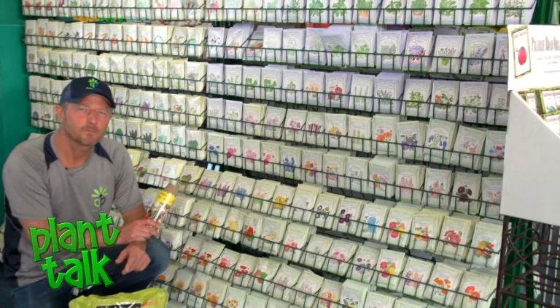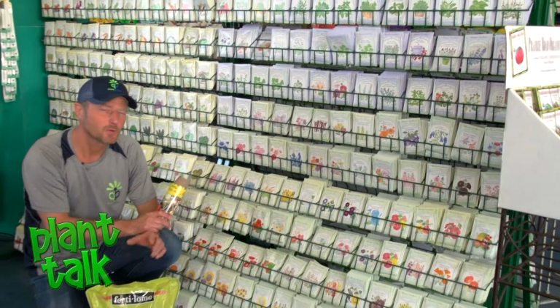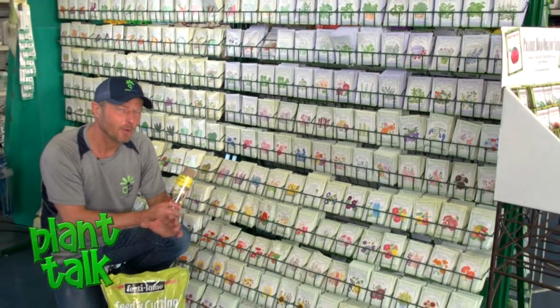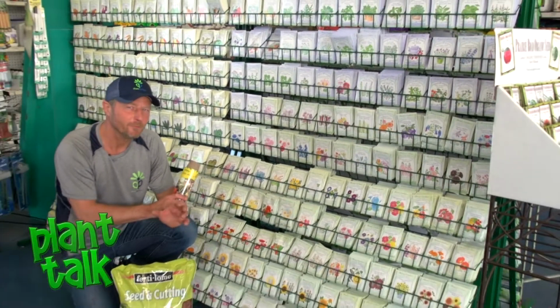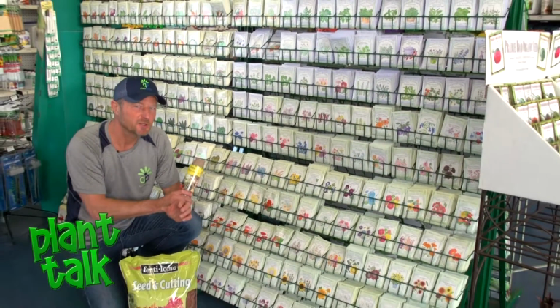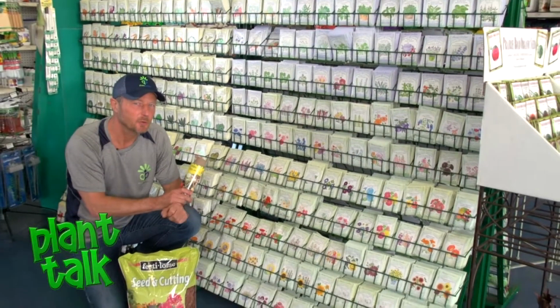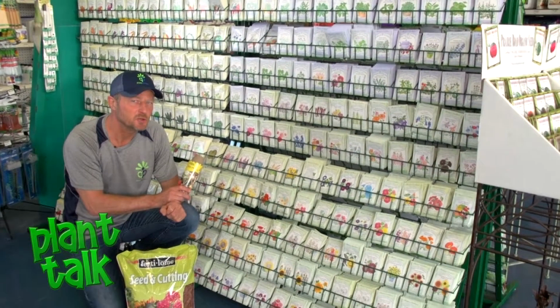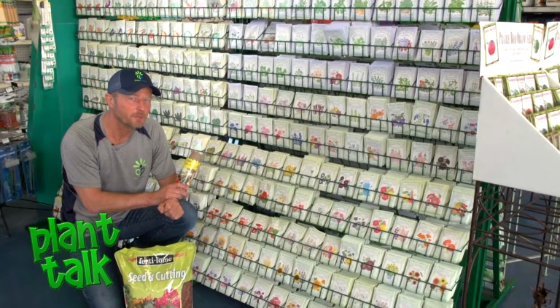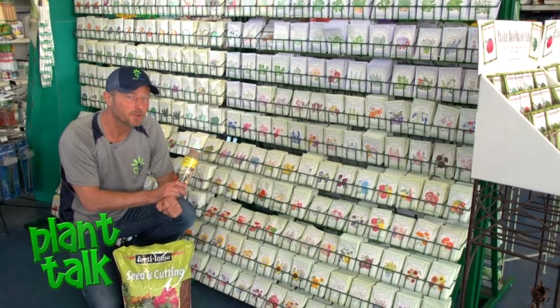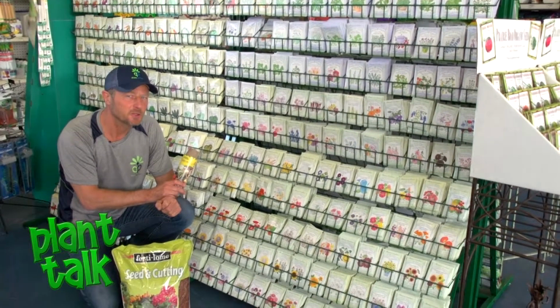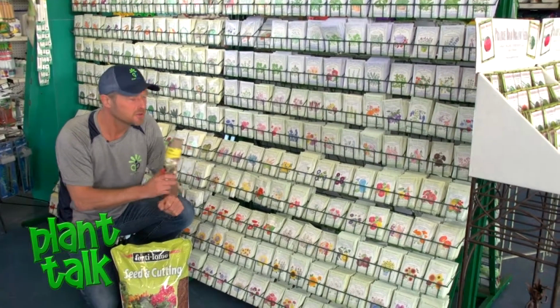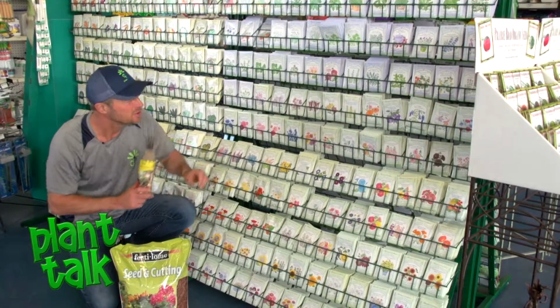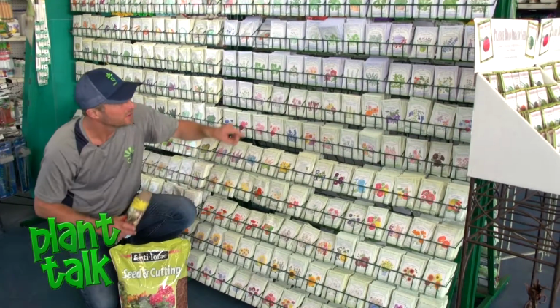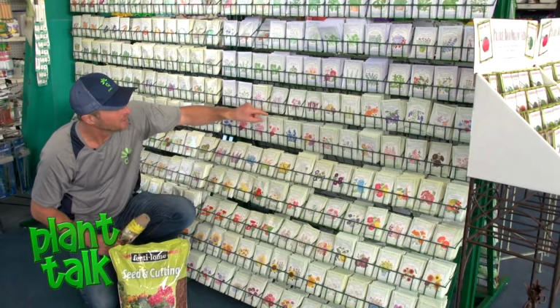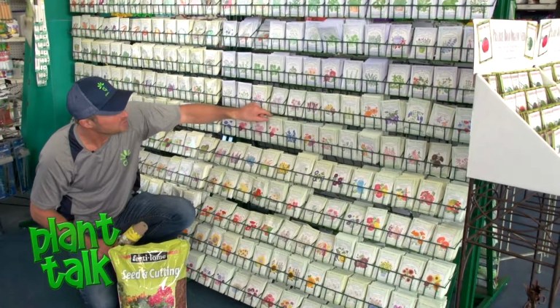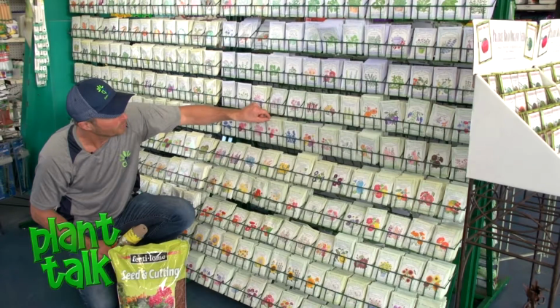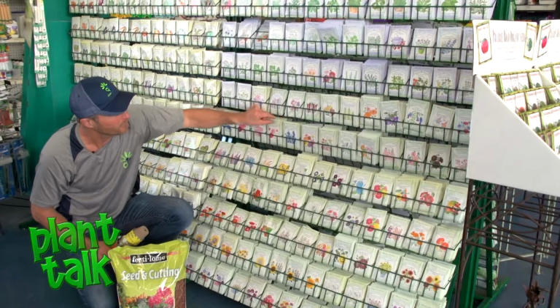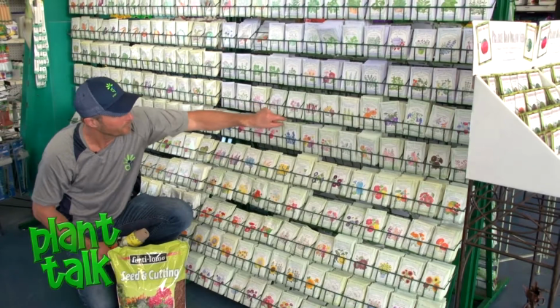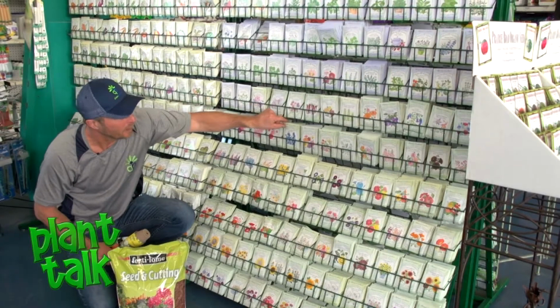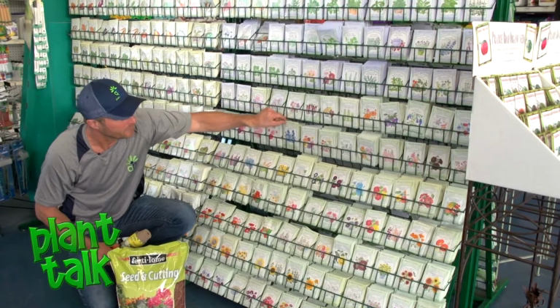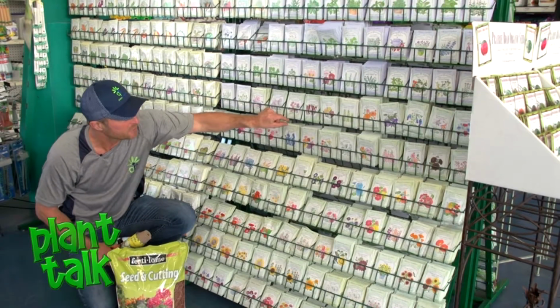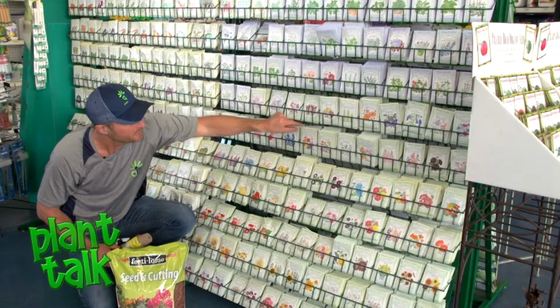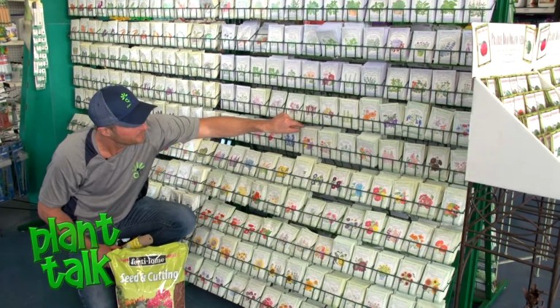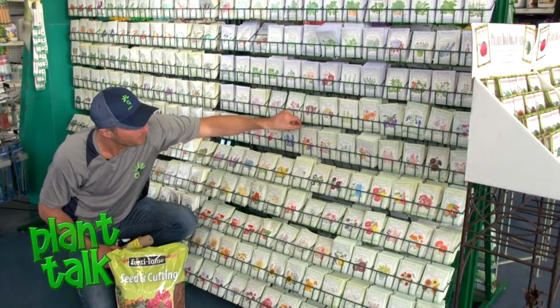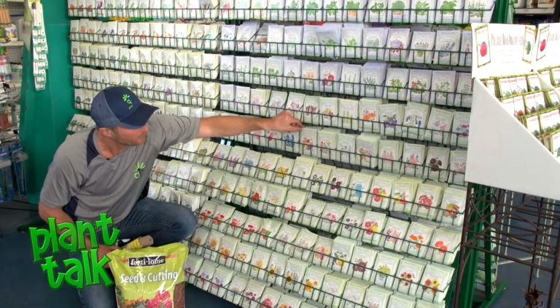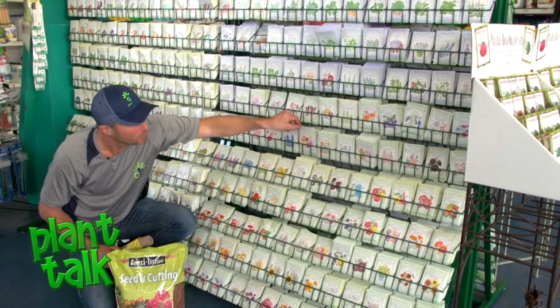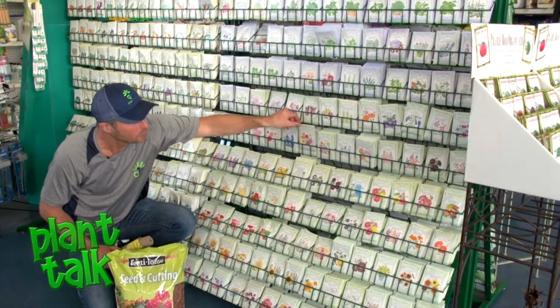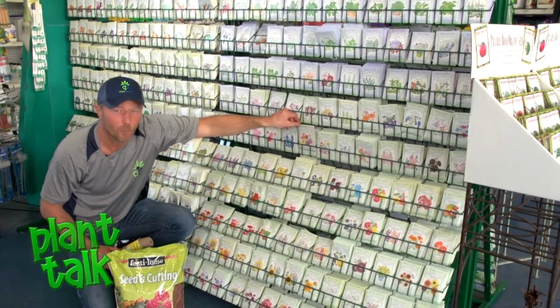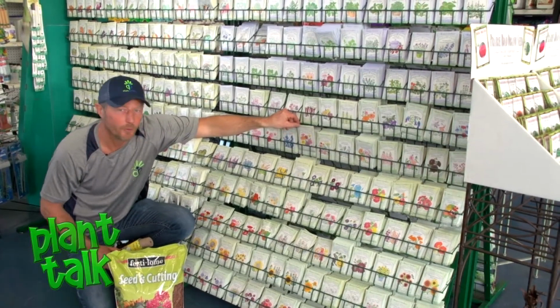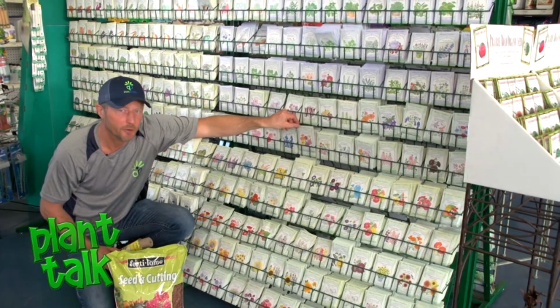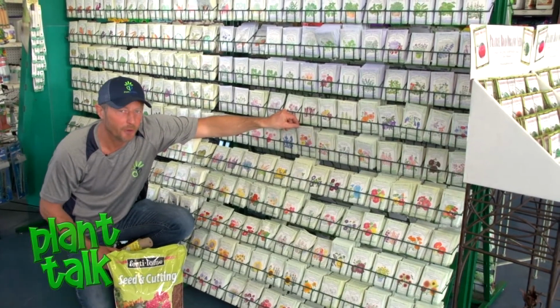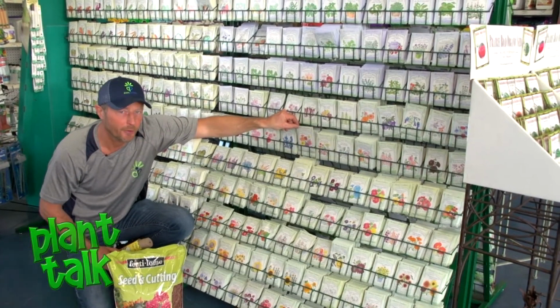It's not only vegetables that you can pick to start seeds. There are so many different flowers that open up a whole new world for you in your gardening.